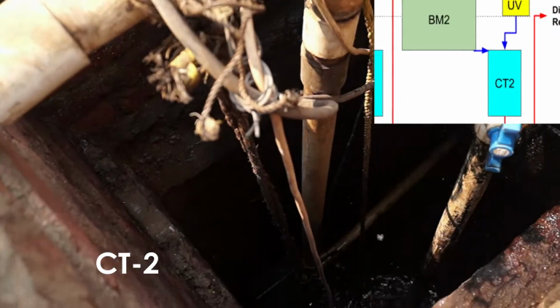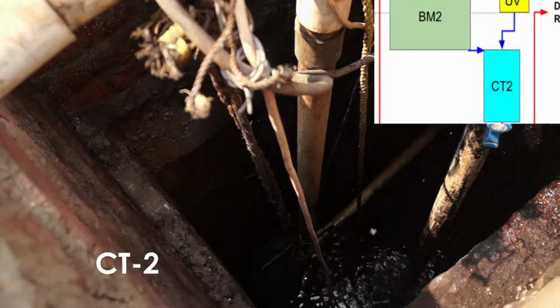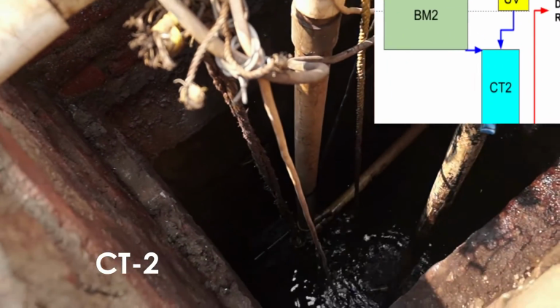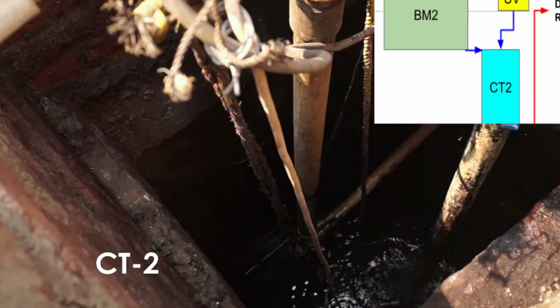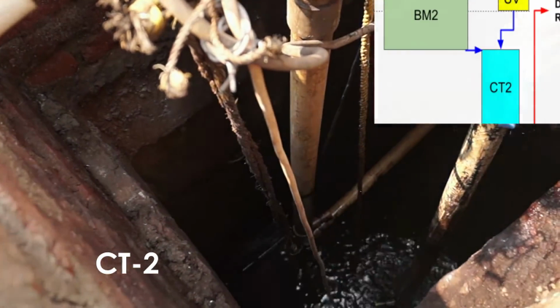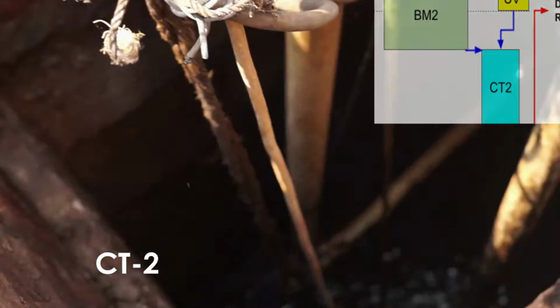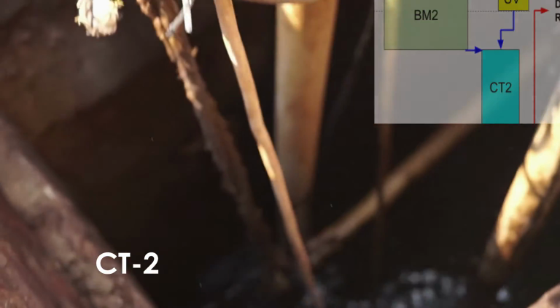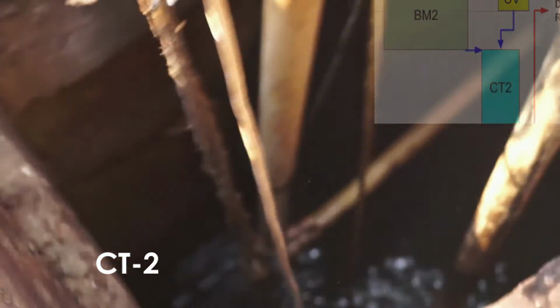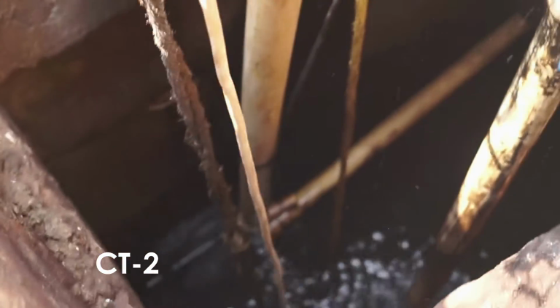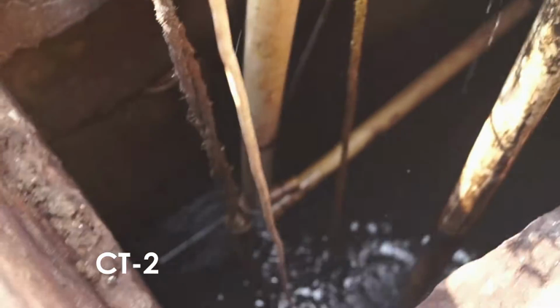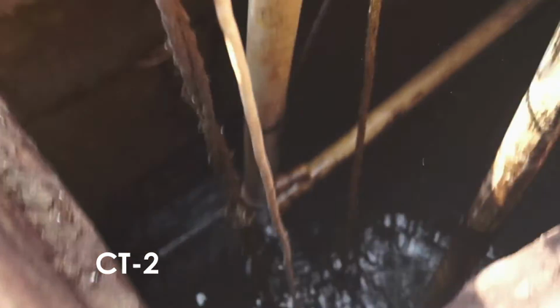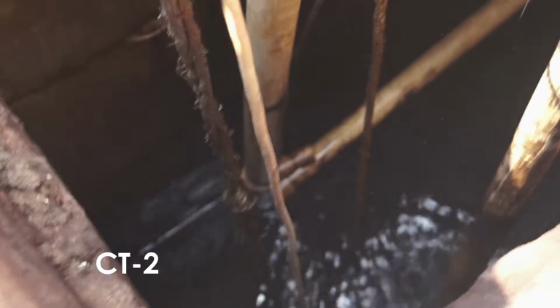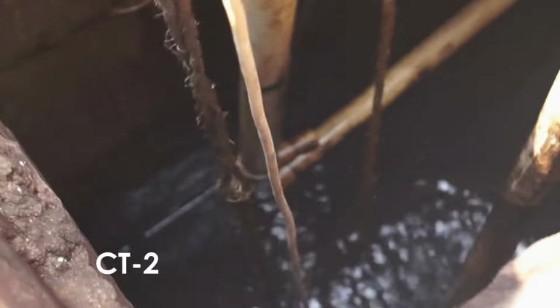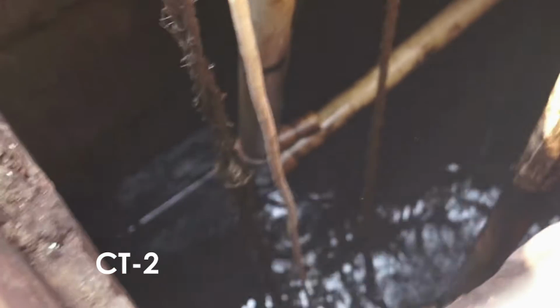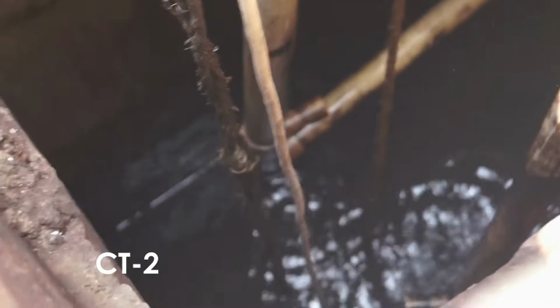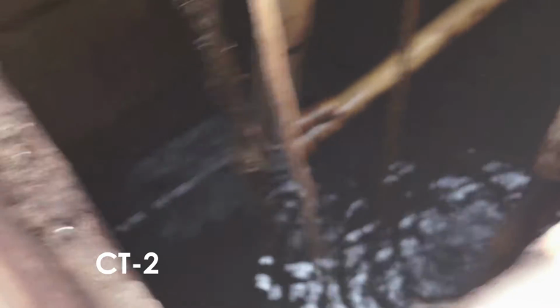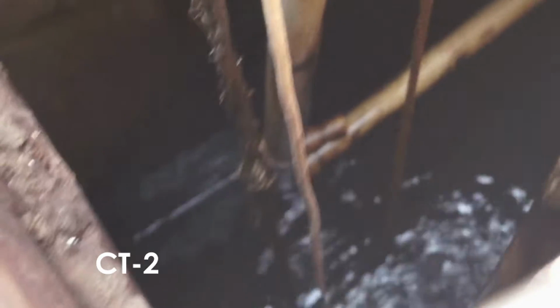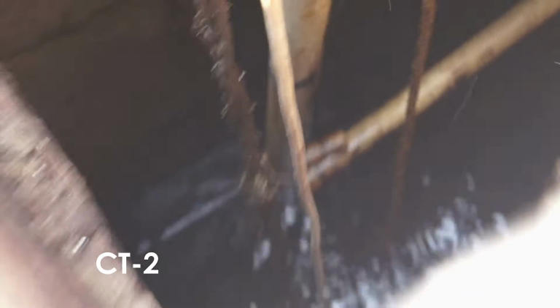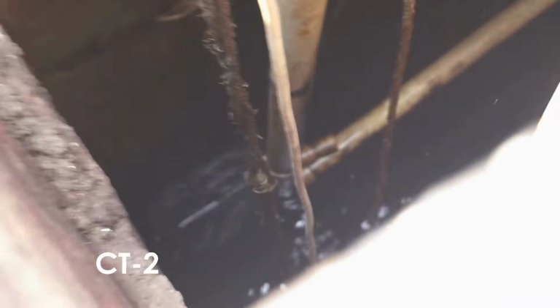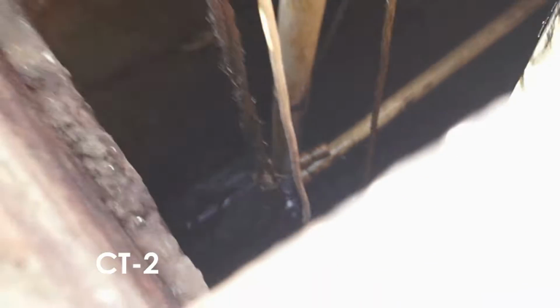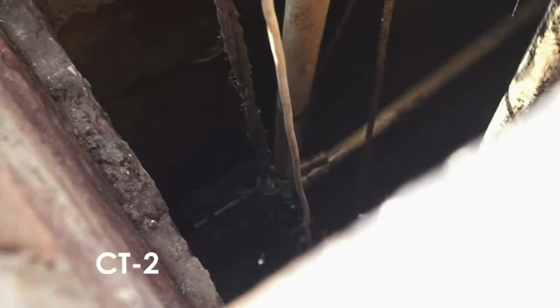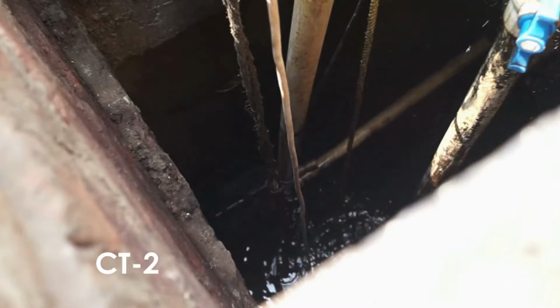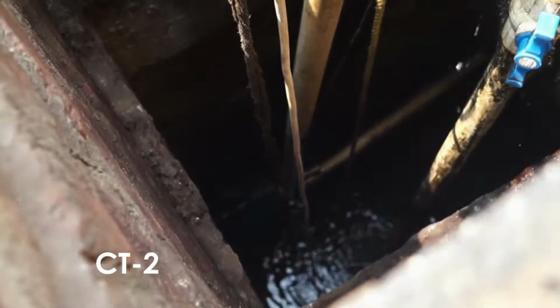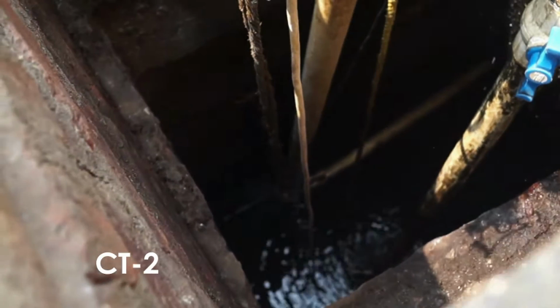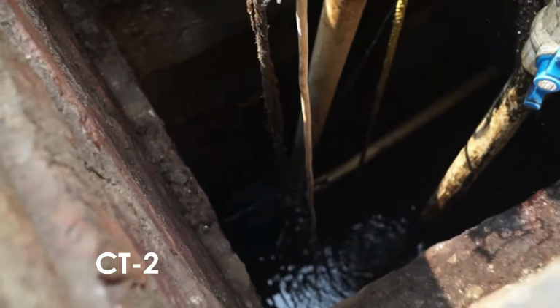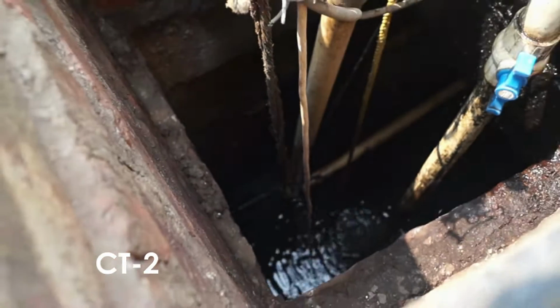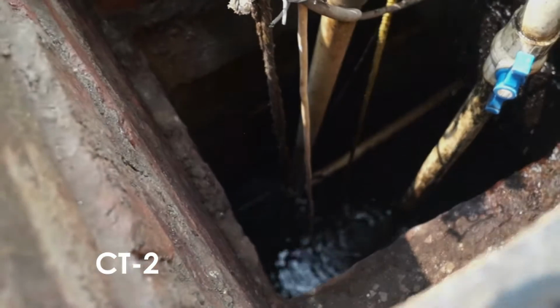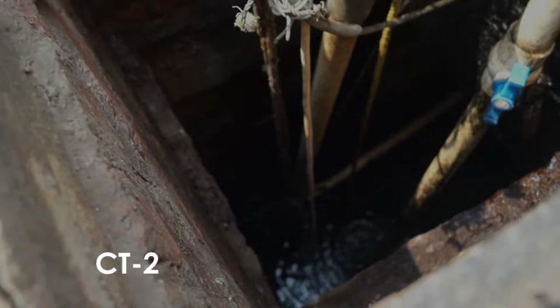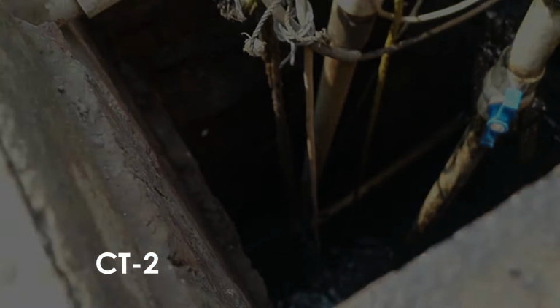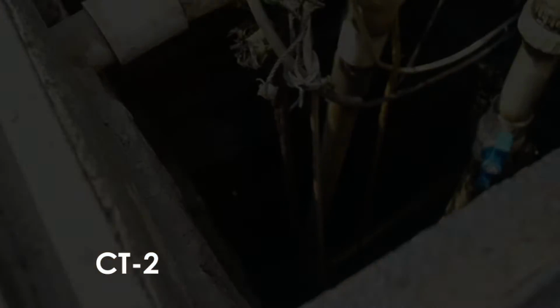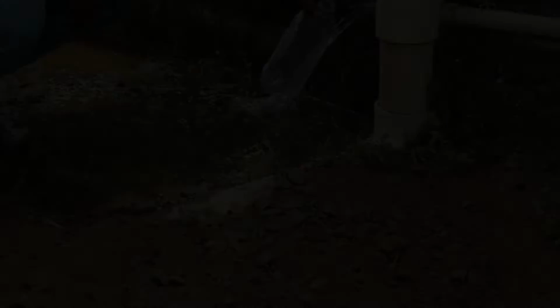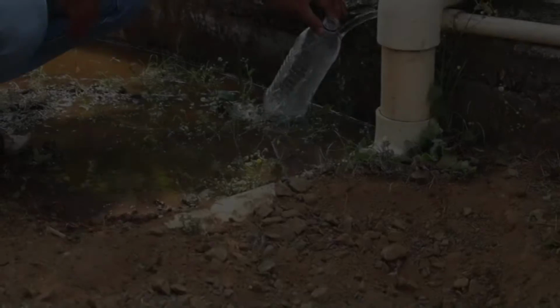Treated water is clear and odor-free, and is used for all non-human contact applications such as flushing, road and lobby washing, gardening, etc.